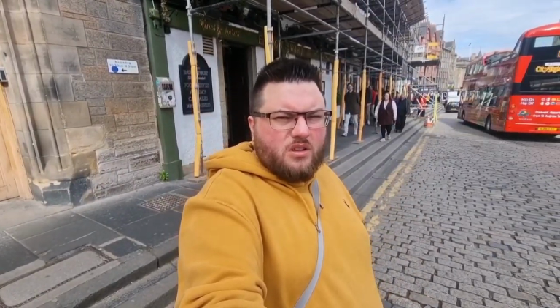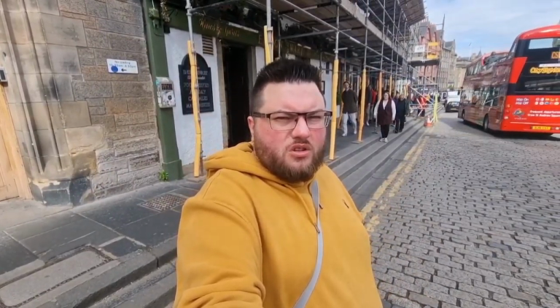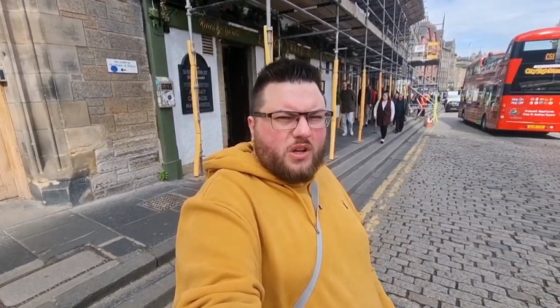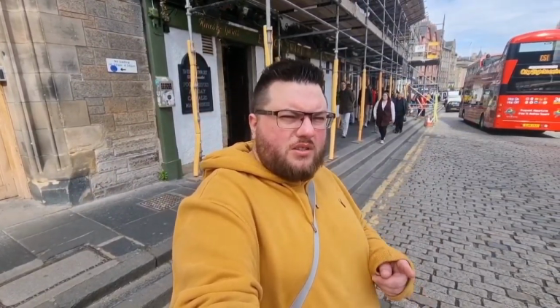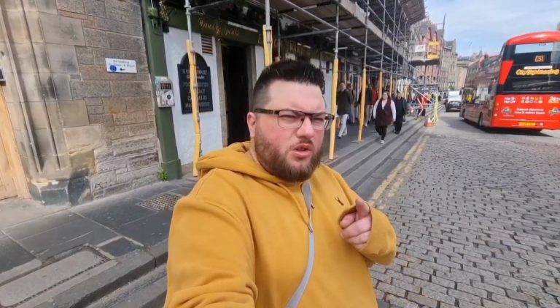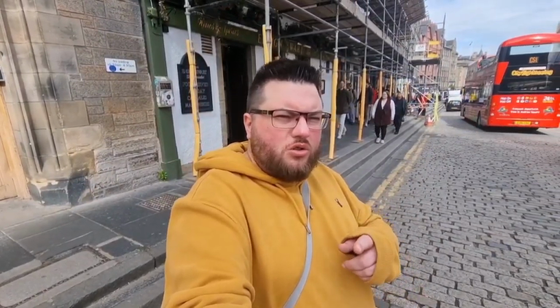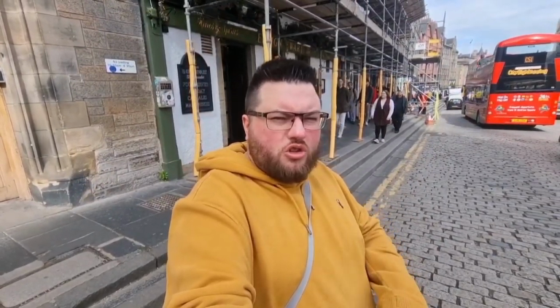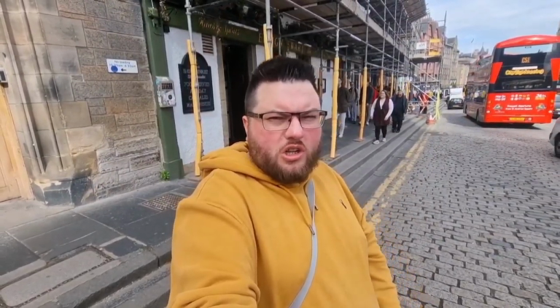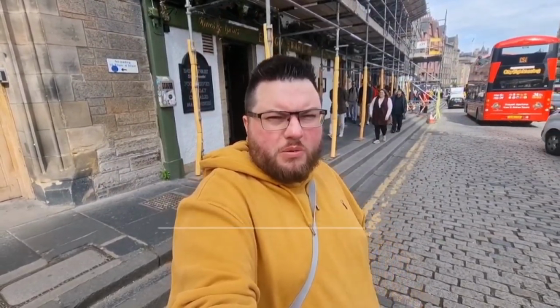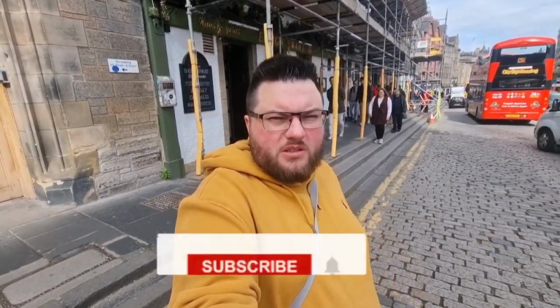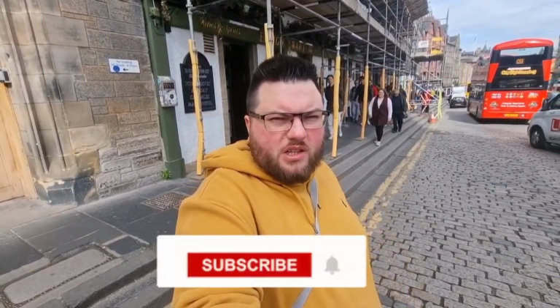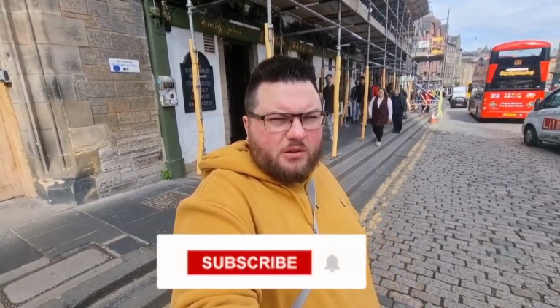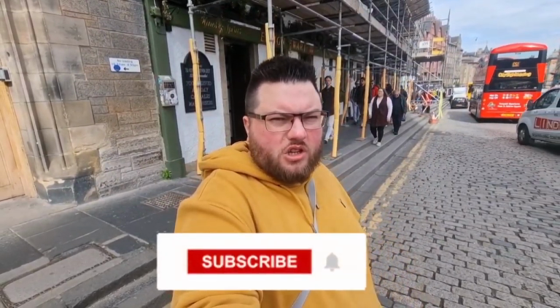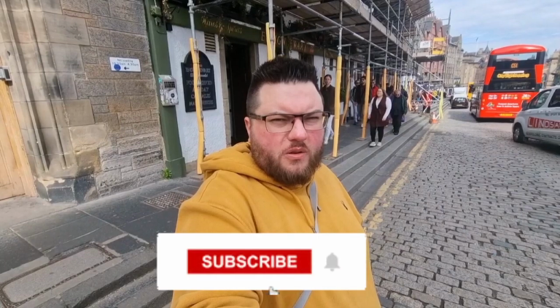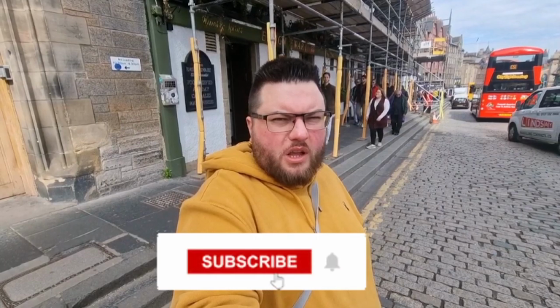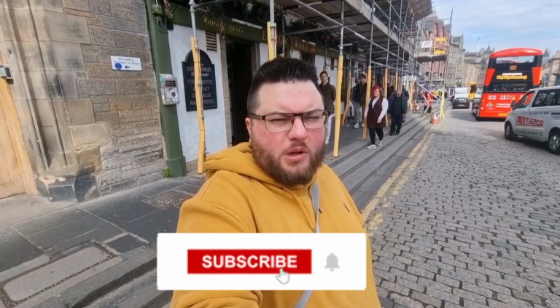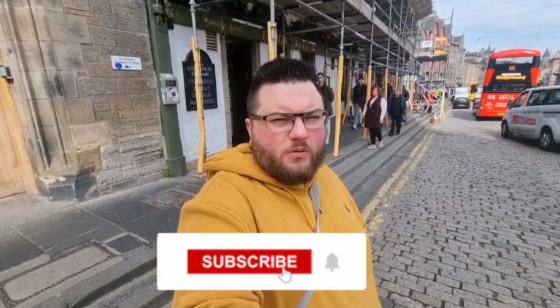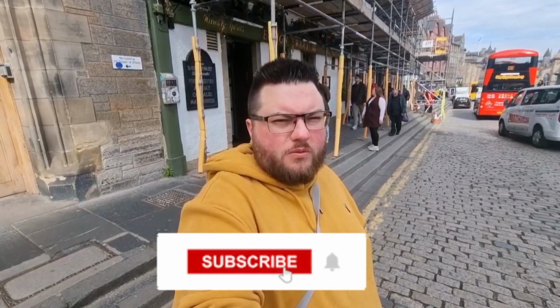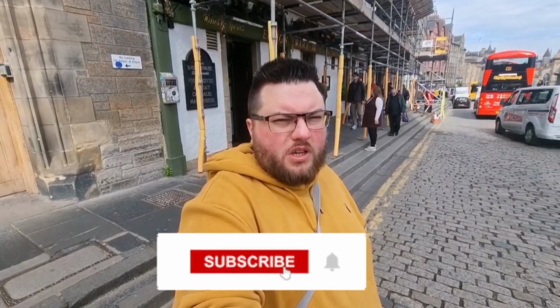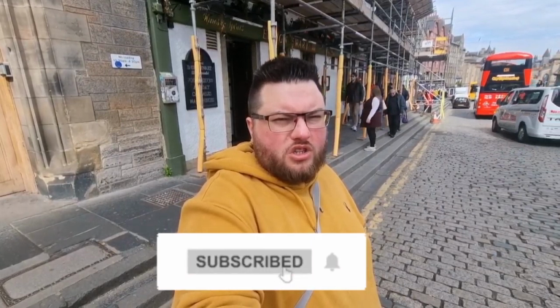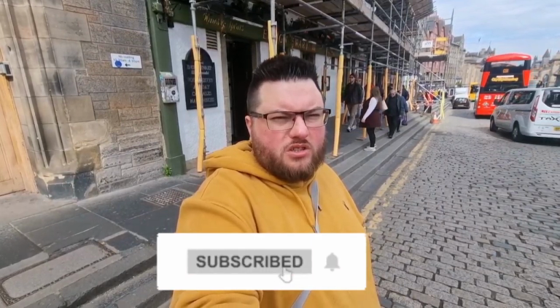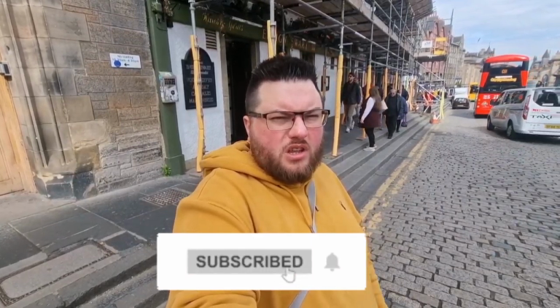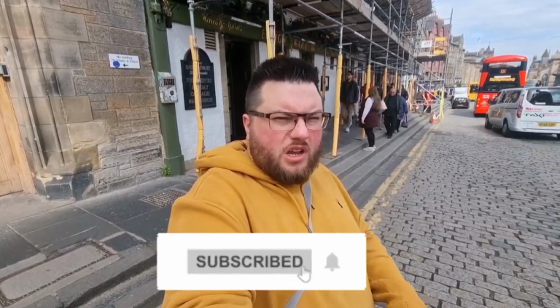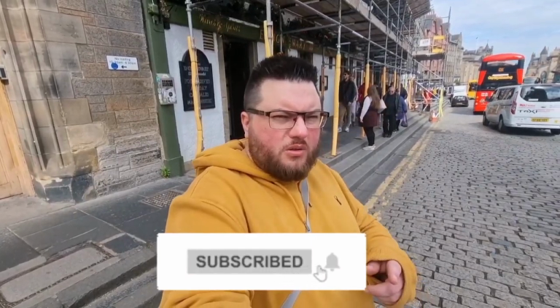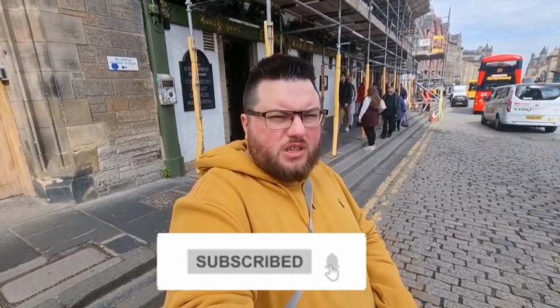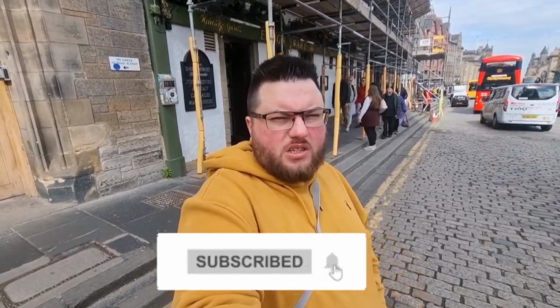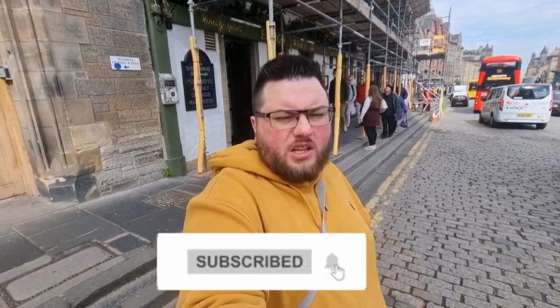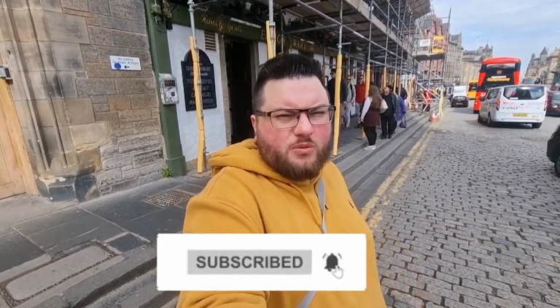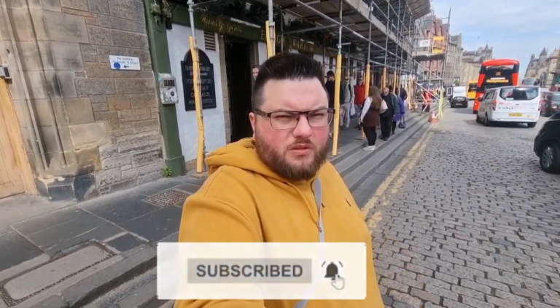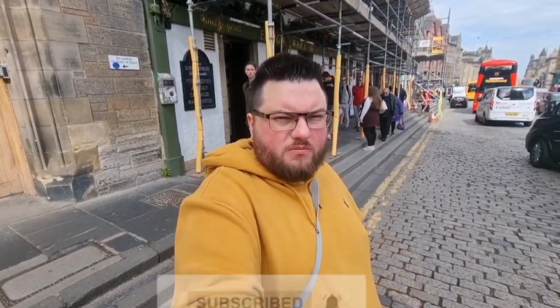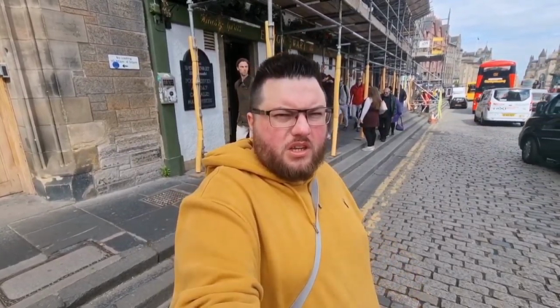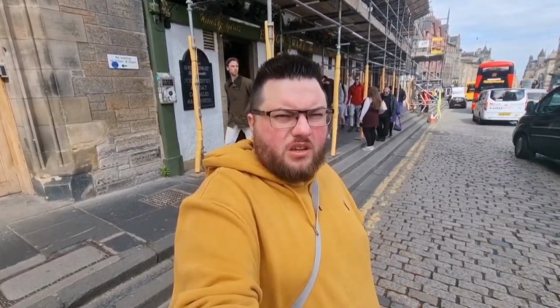So guys, if you're new to the channel please subscribe, hit that bell for notifications, and I'll see you in the next one. Take care.